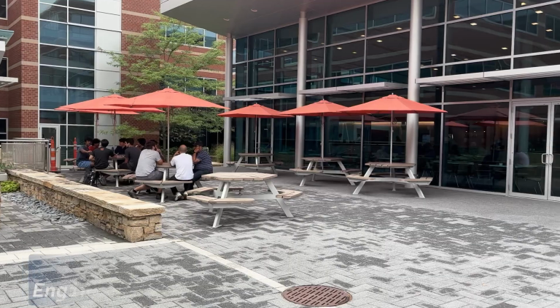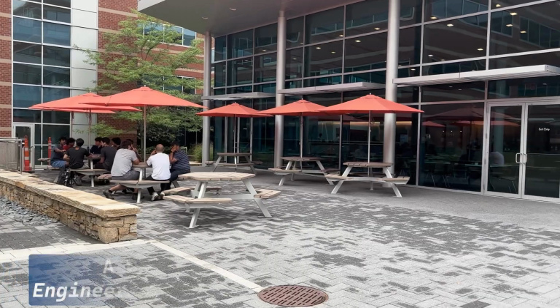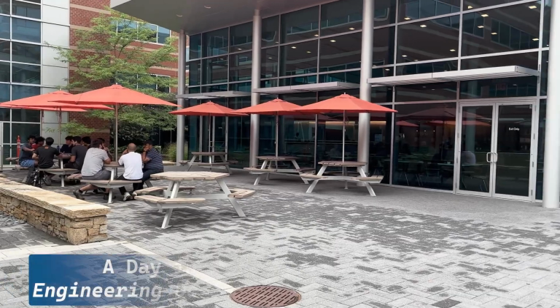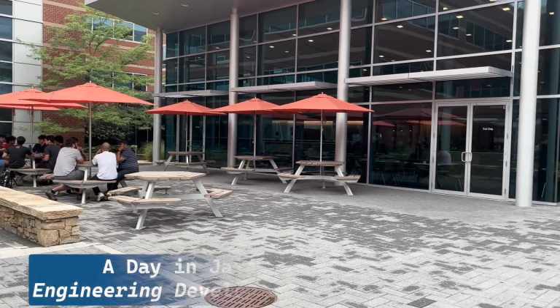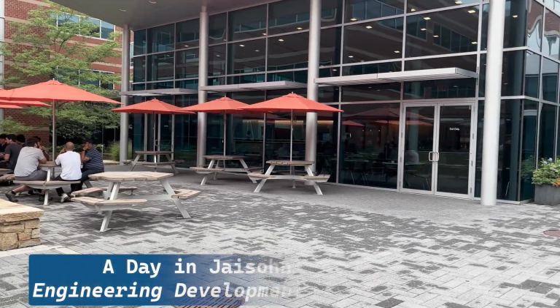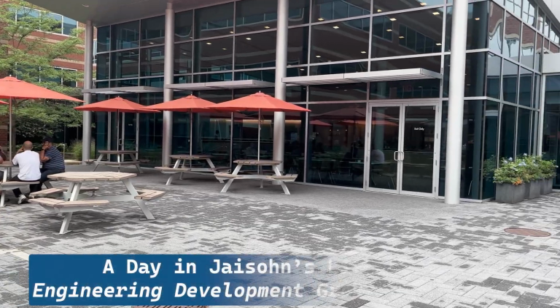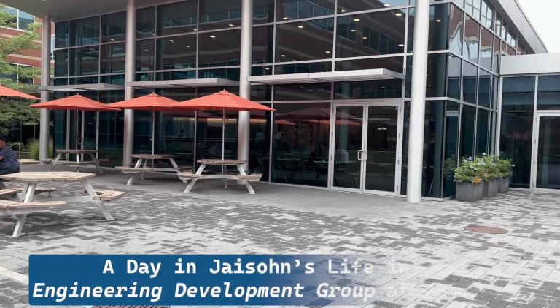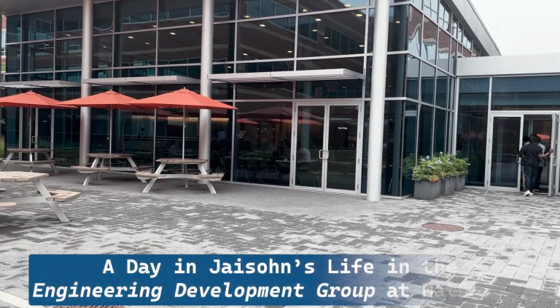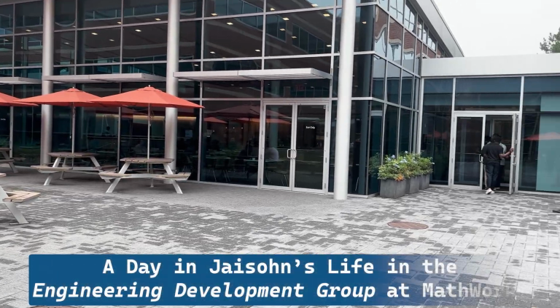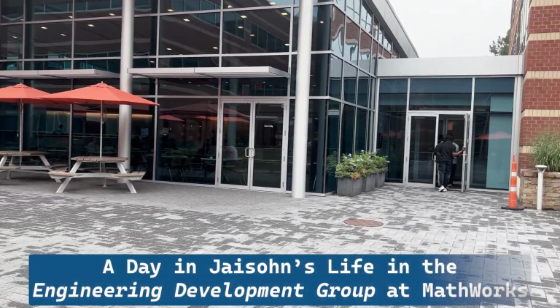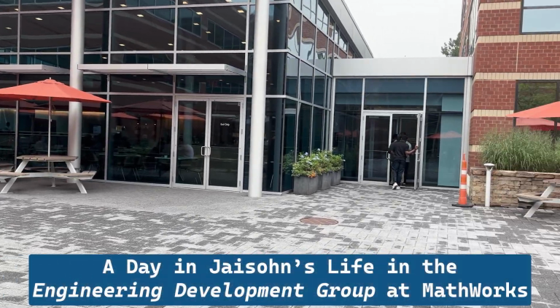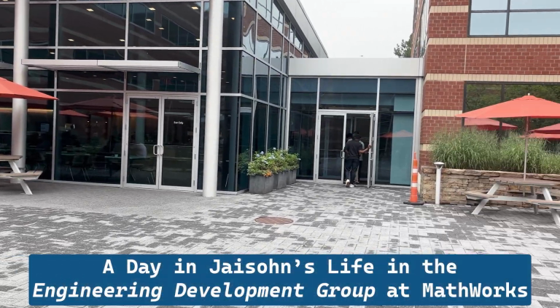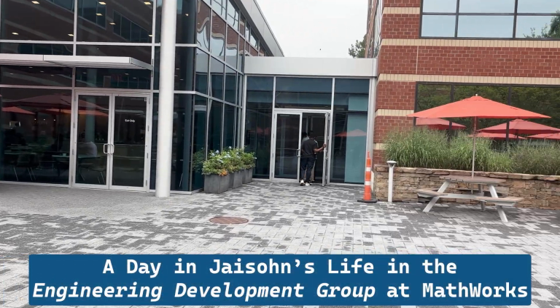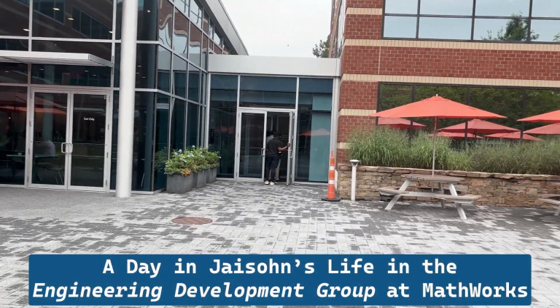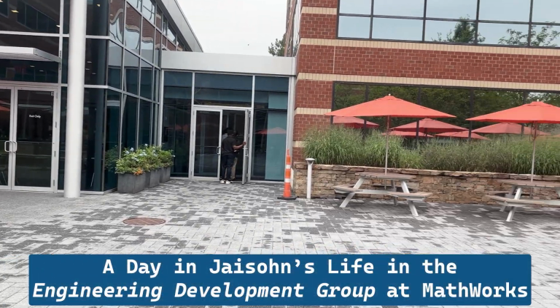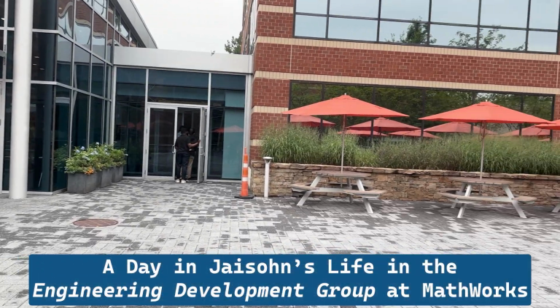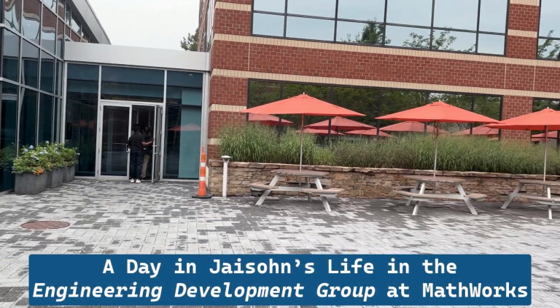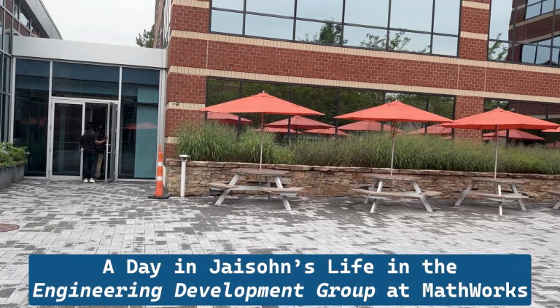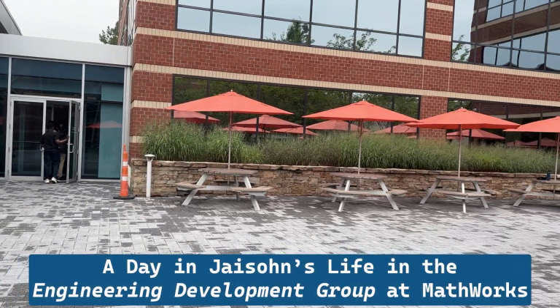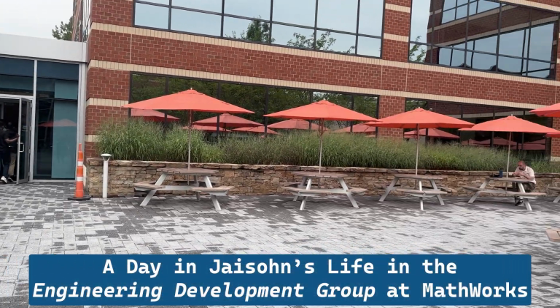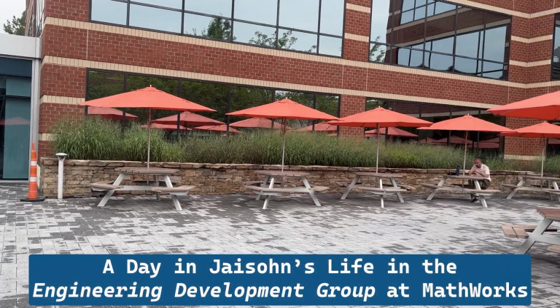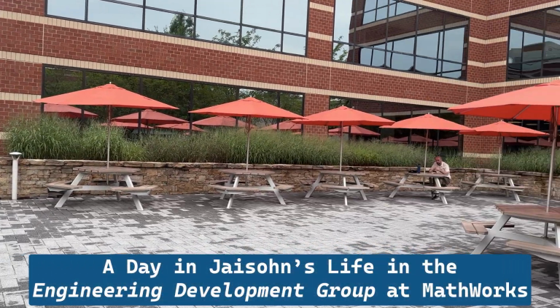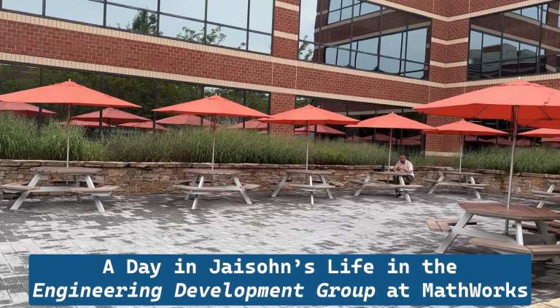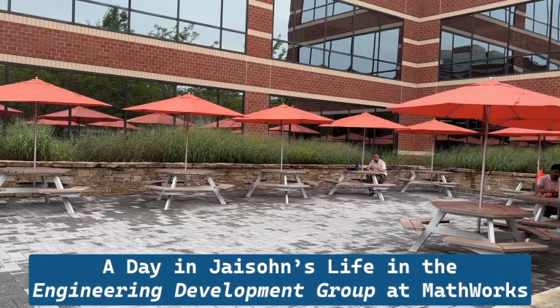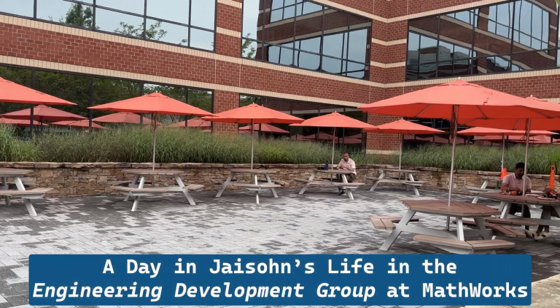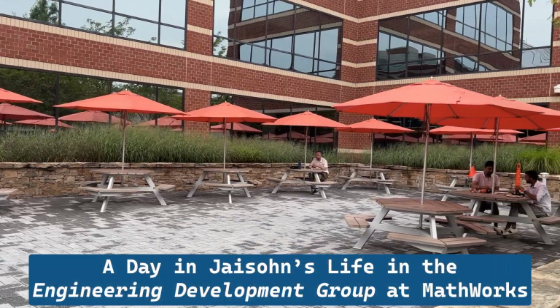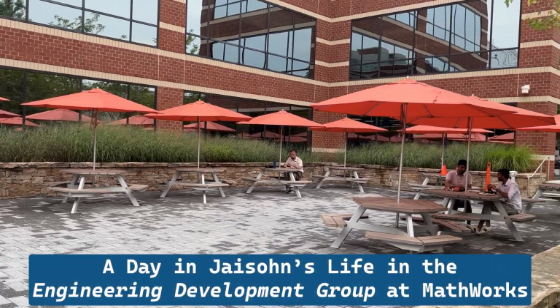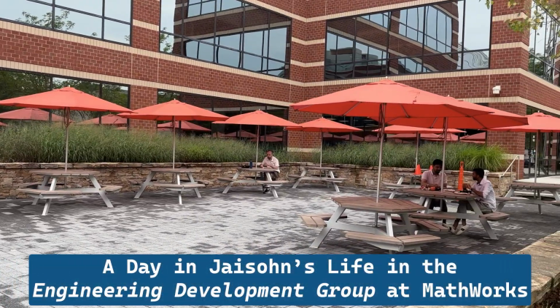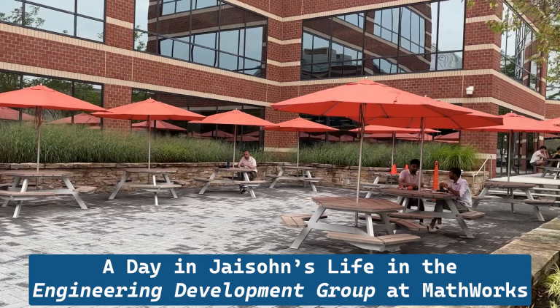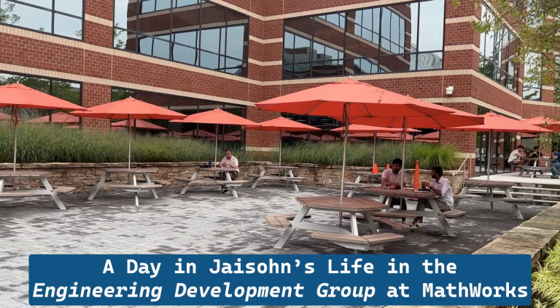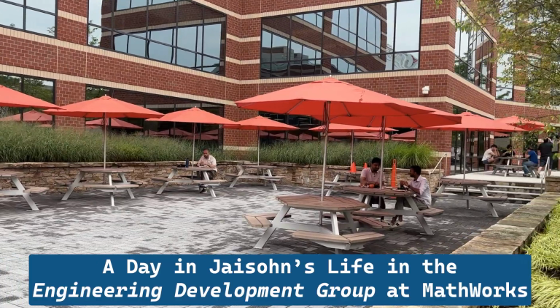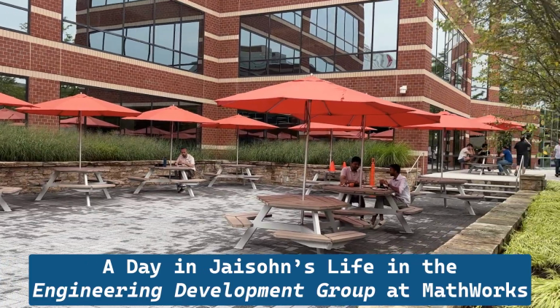Hi, I'm Jason and I'll show you a day in my life in the Engineering Development Group at MathWorks in Natick, Massachusetts.